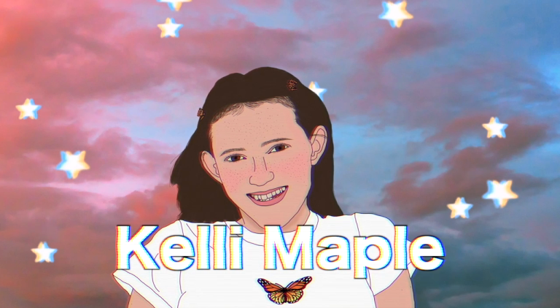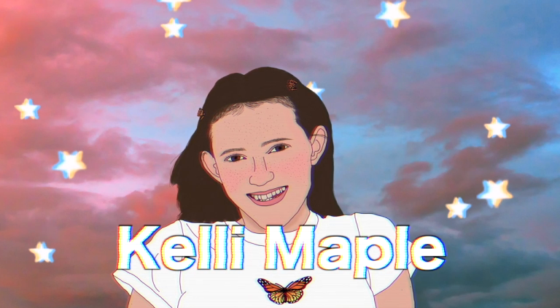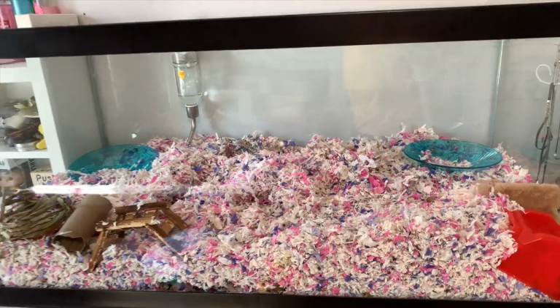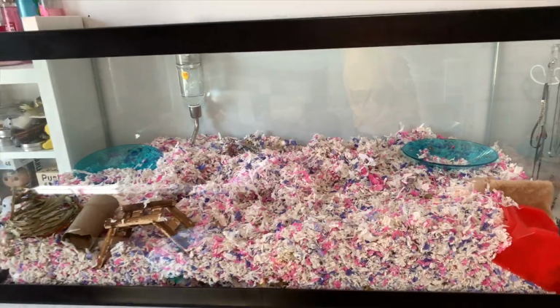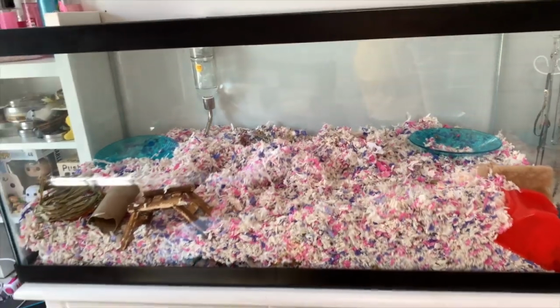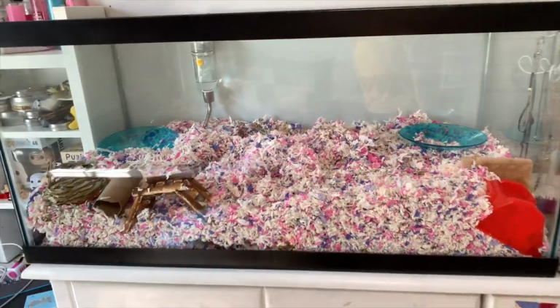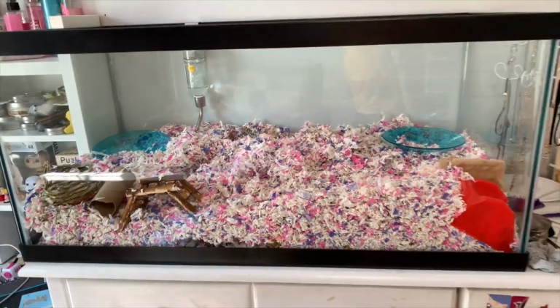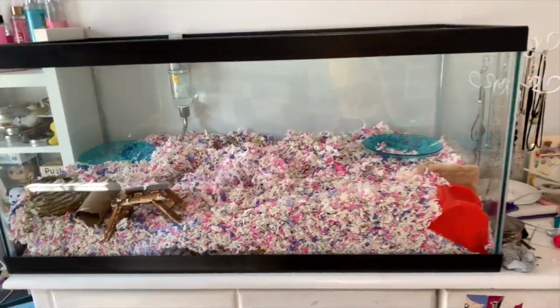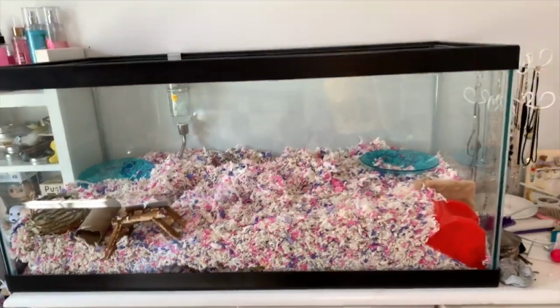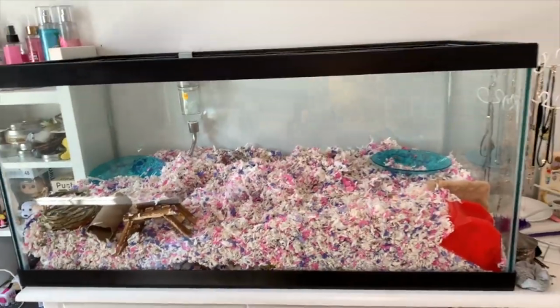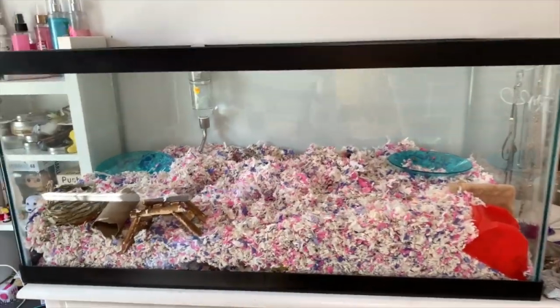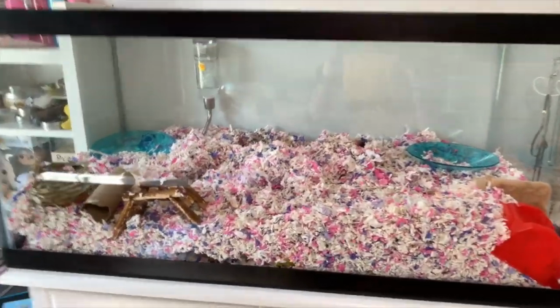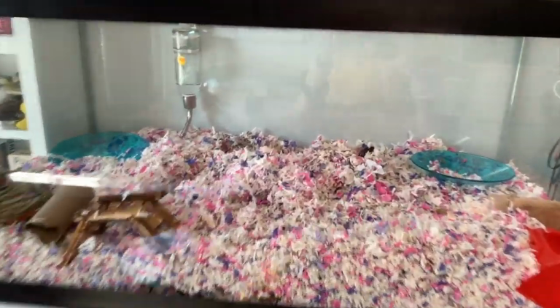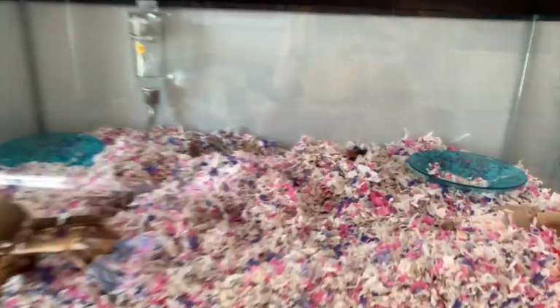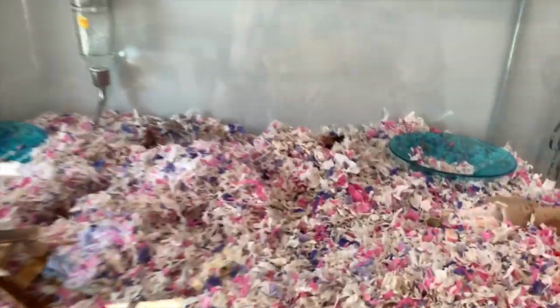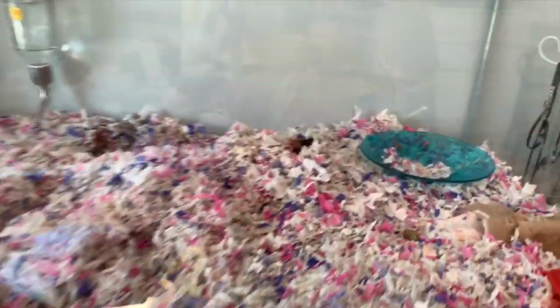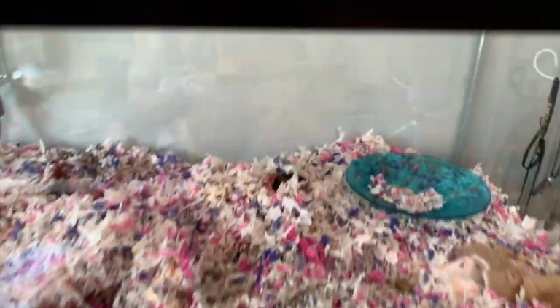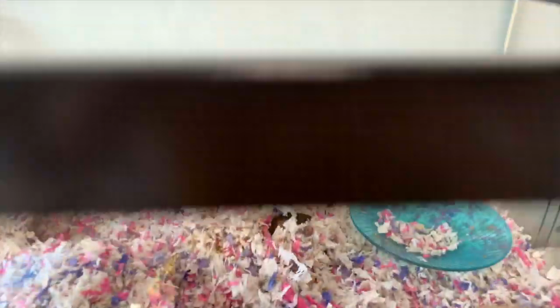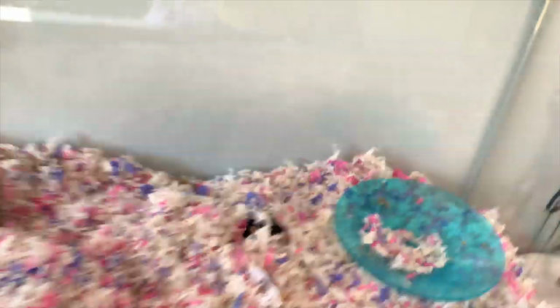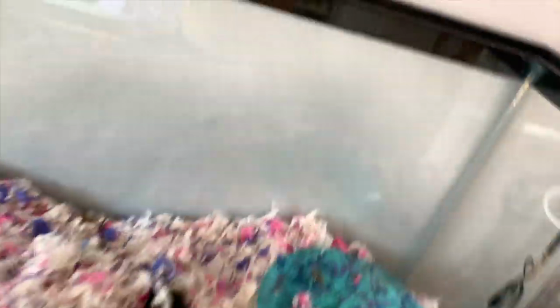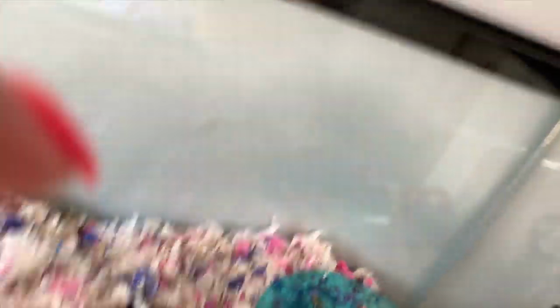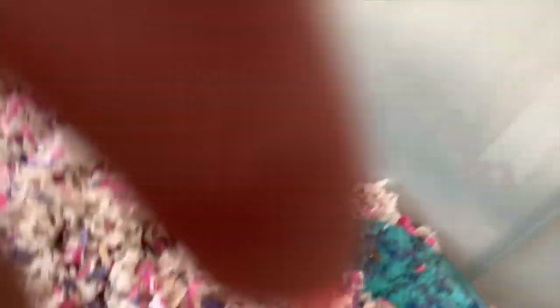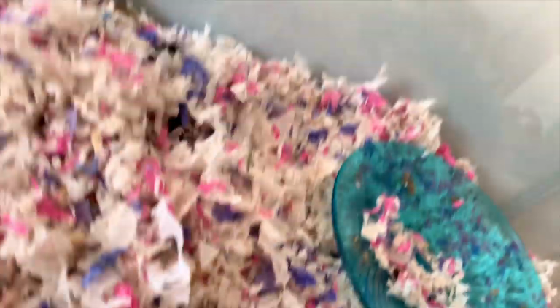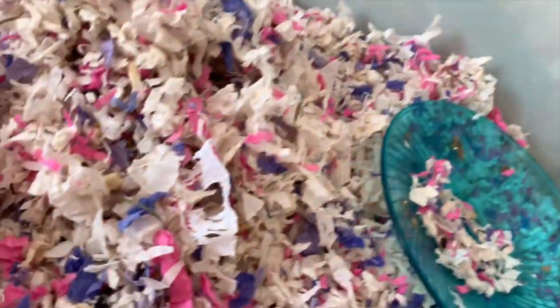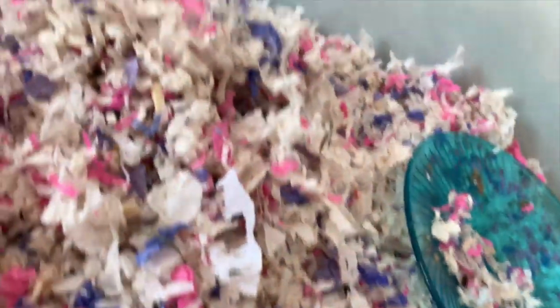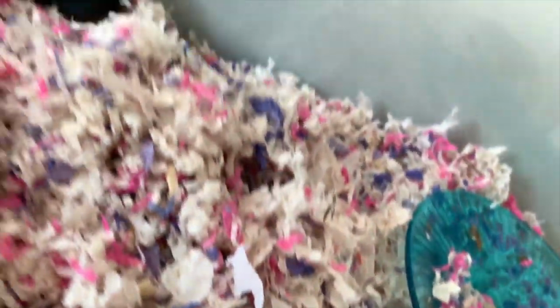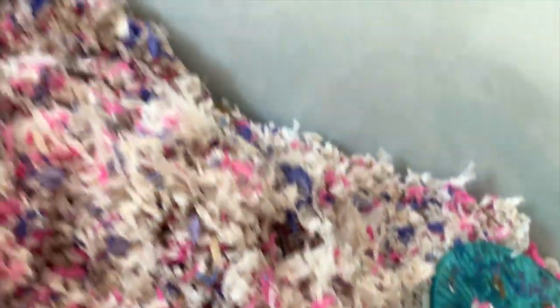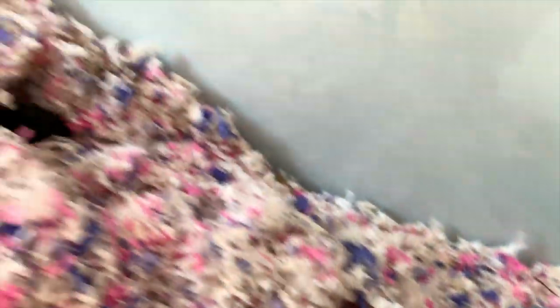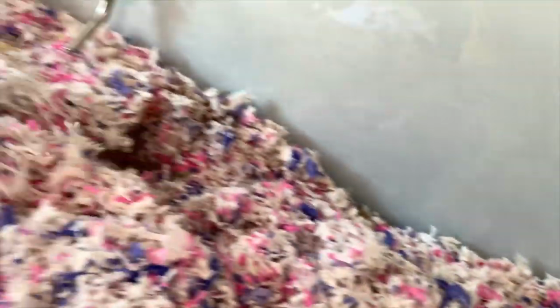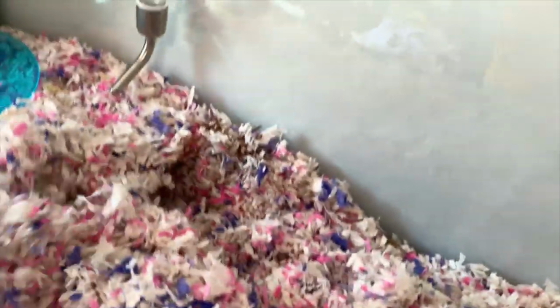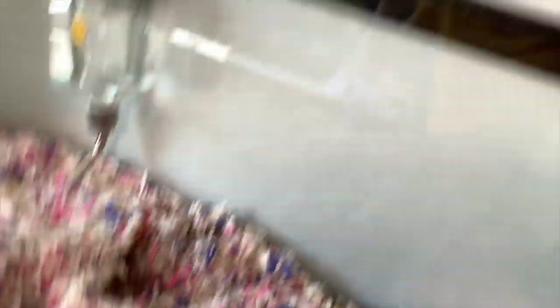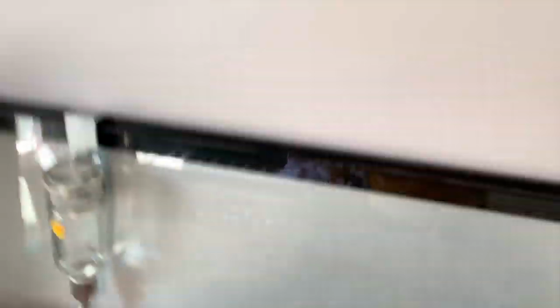I'm back with another Mouse Nugget video. Here's Buttercup. Say hi! She's hiding.